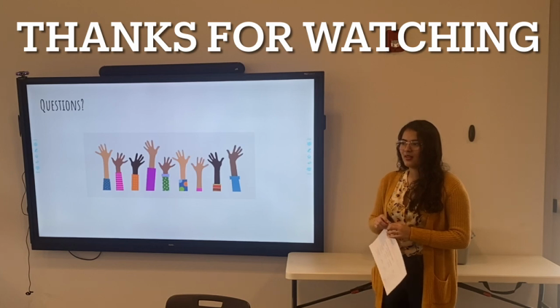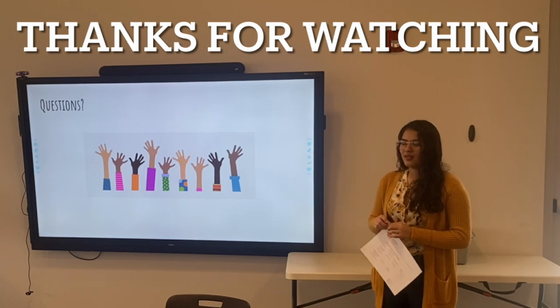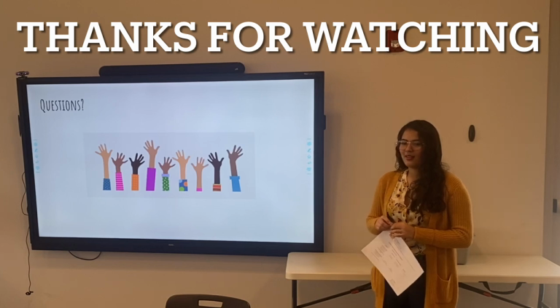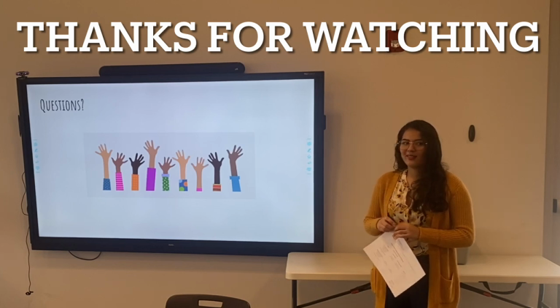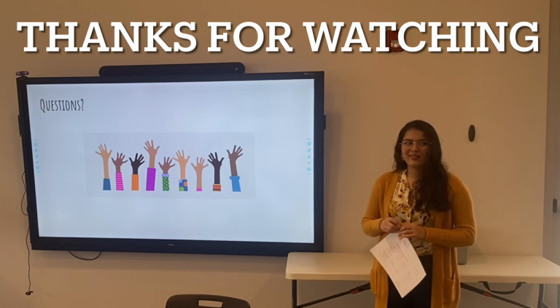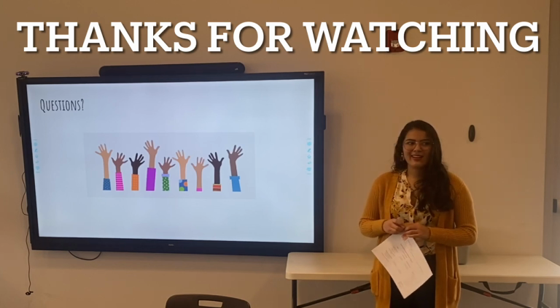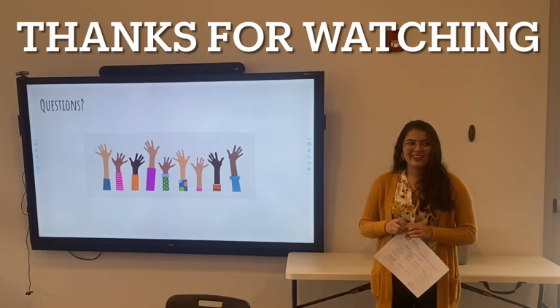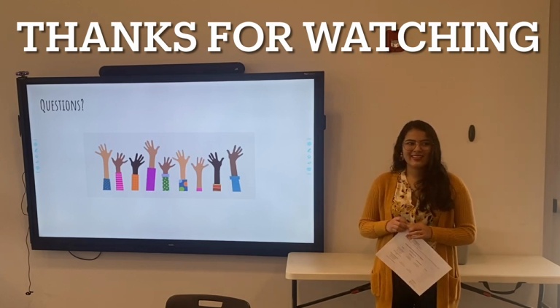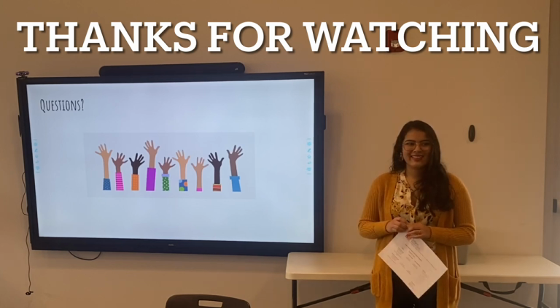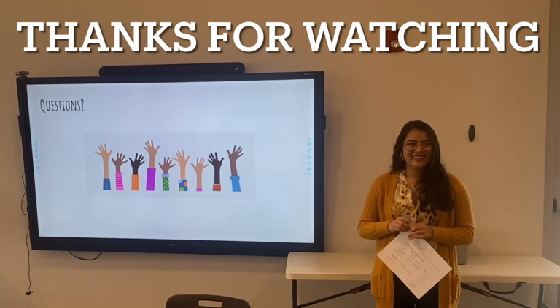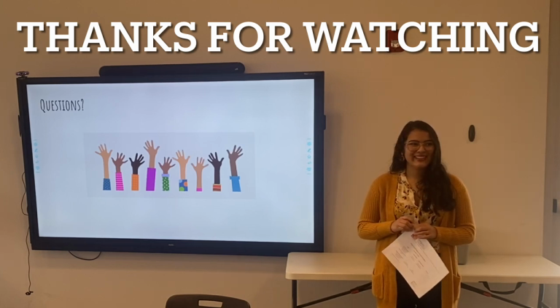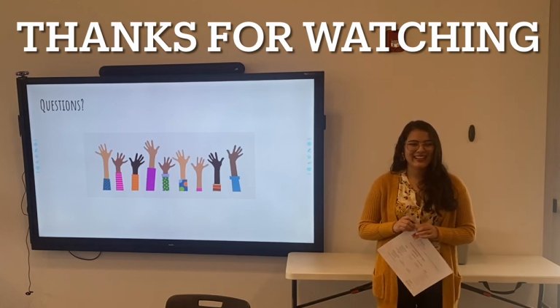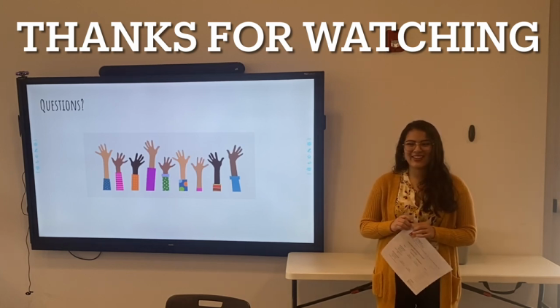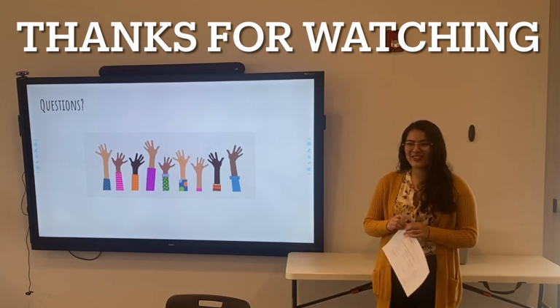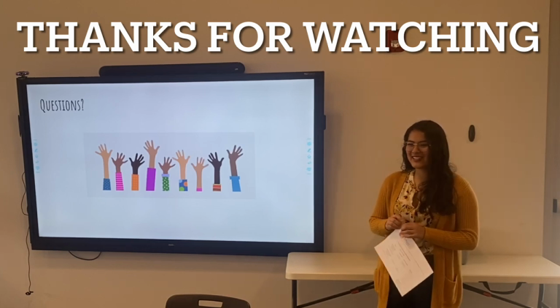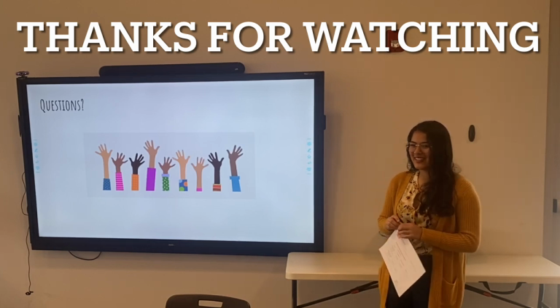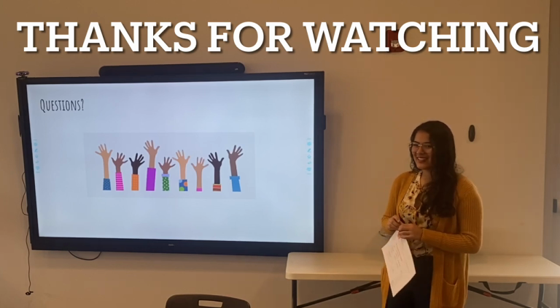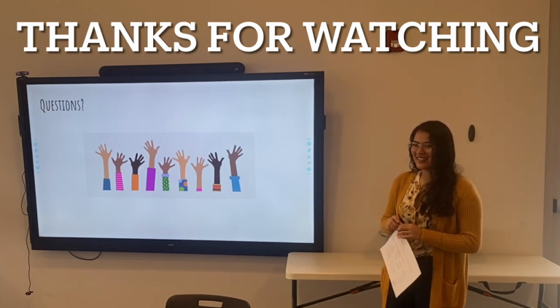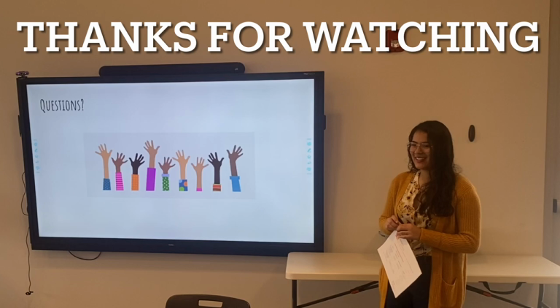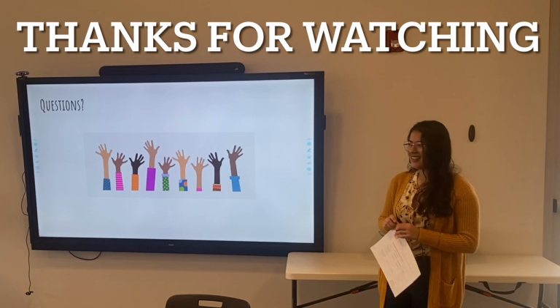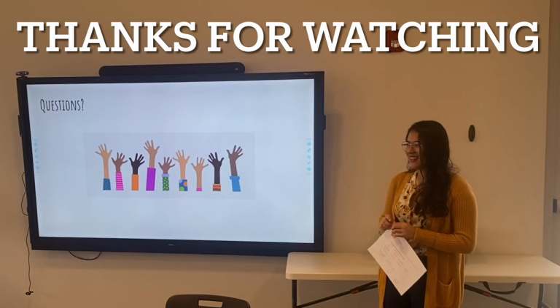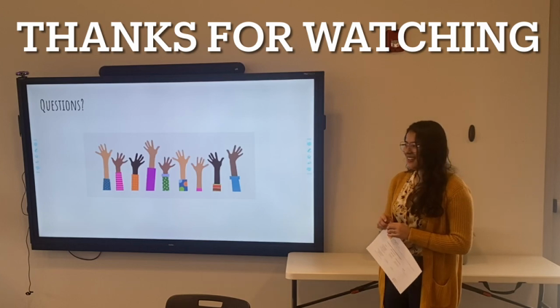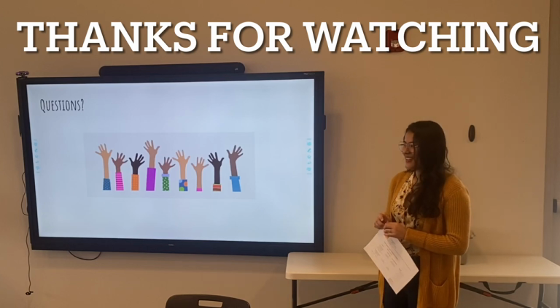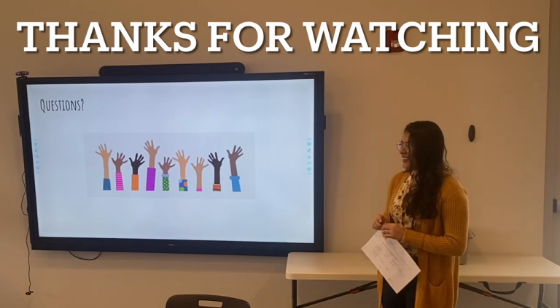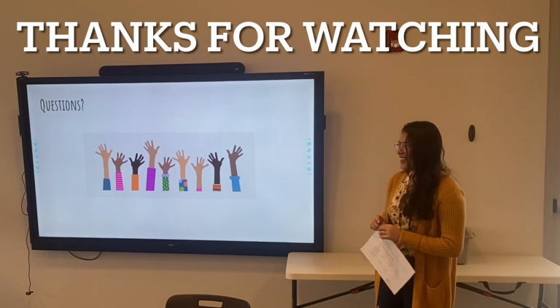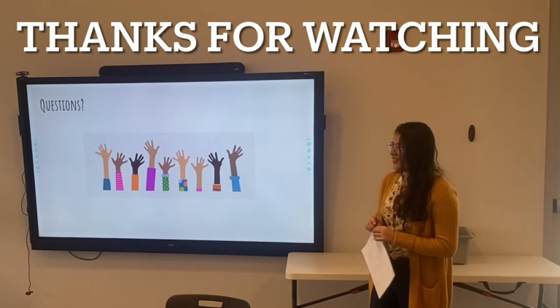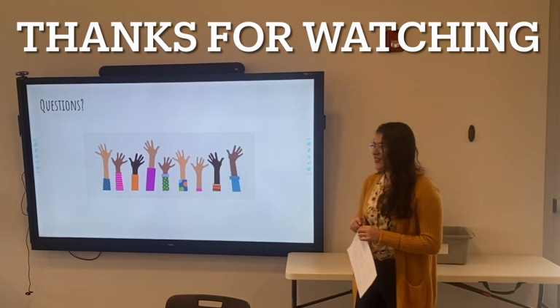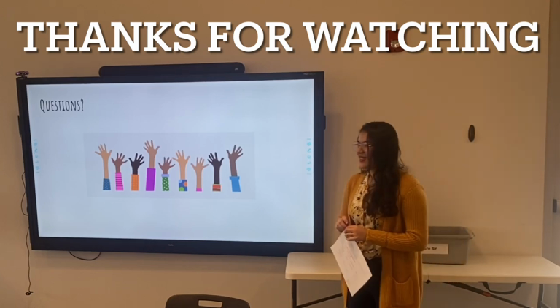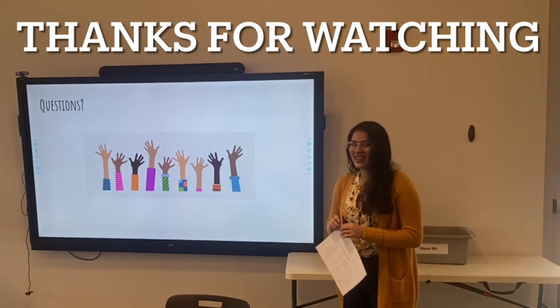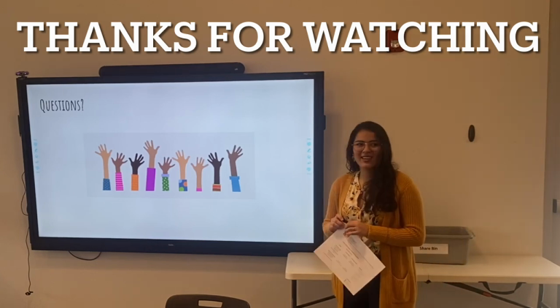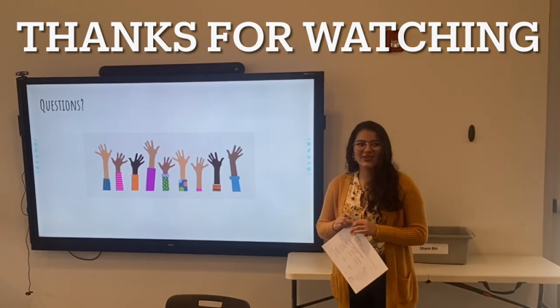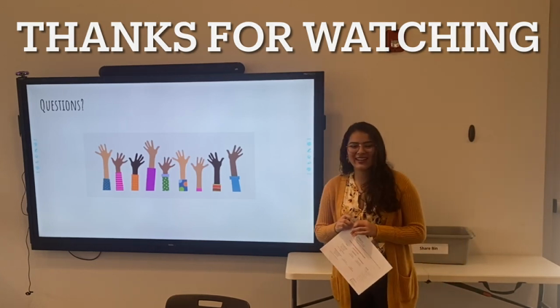Any other questions? Thank you, you guys.